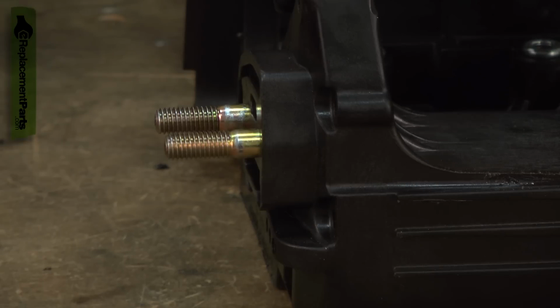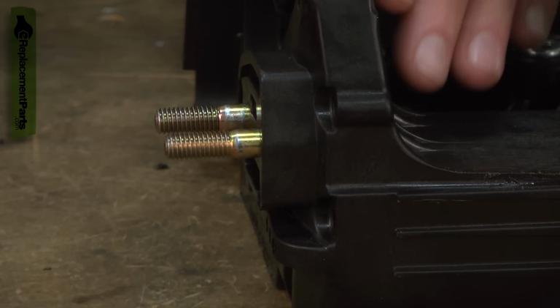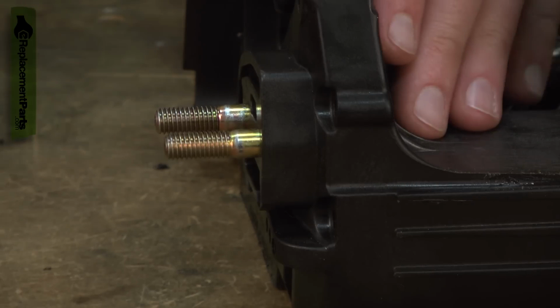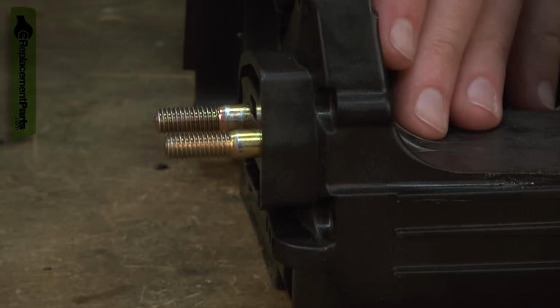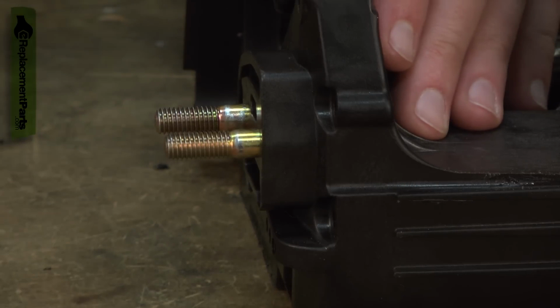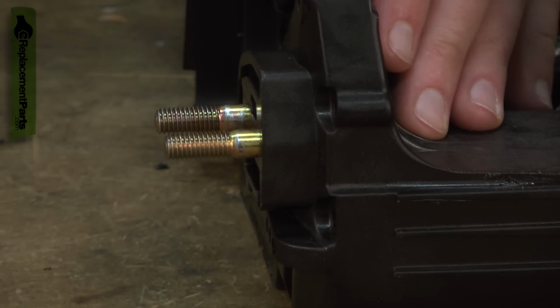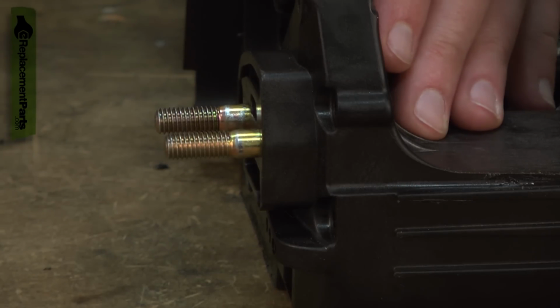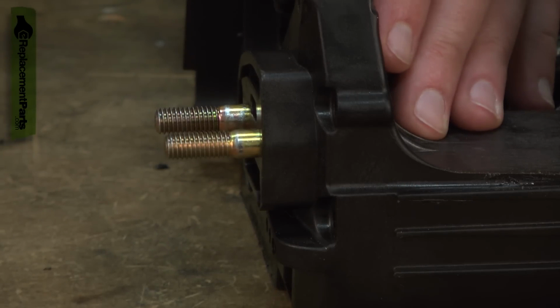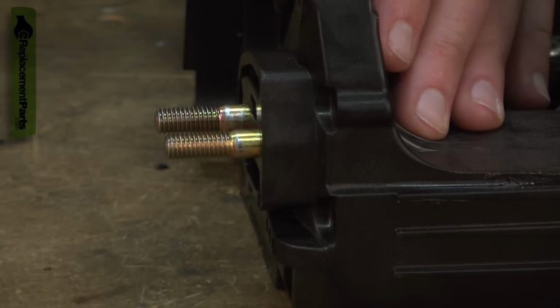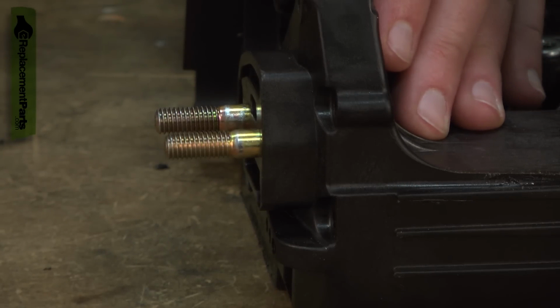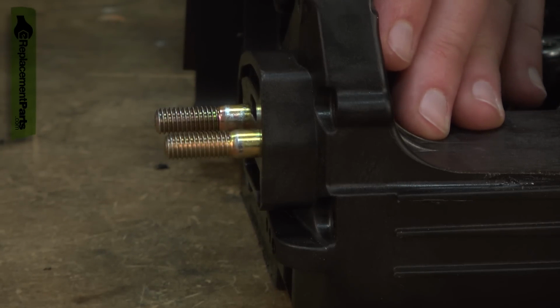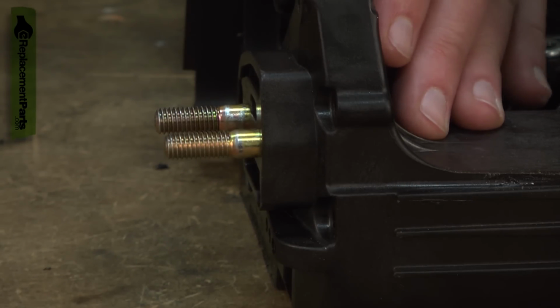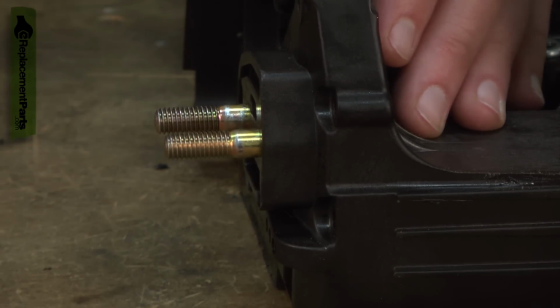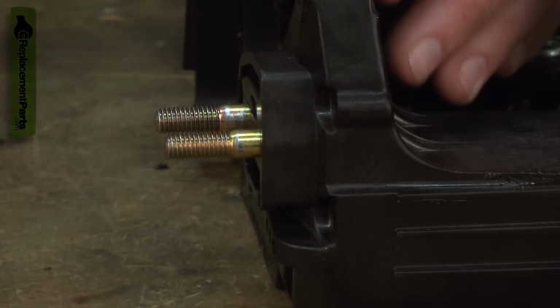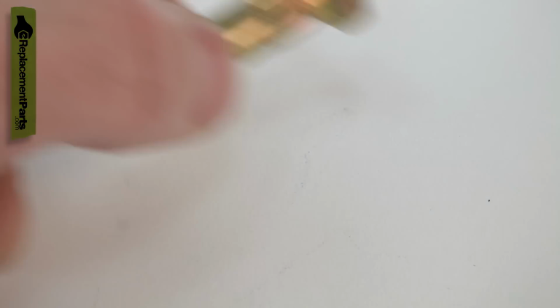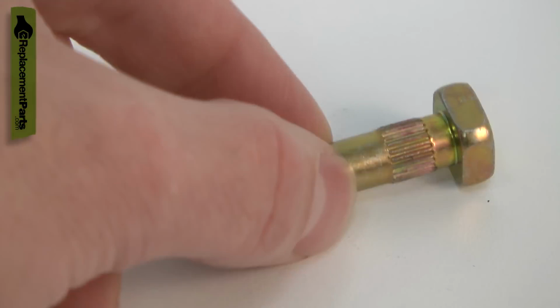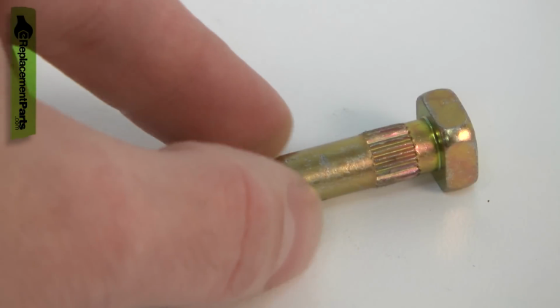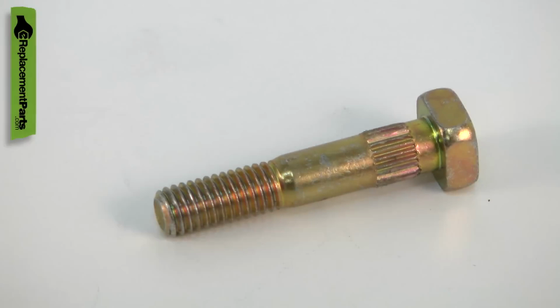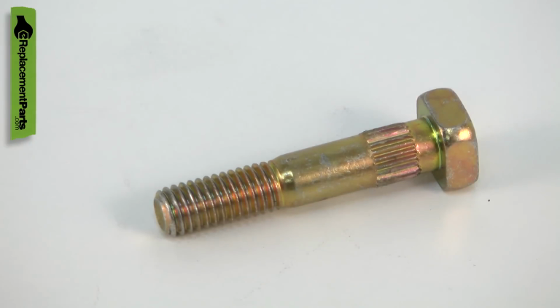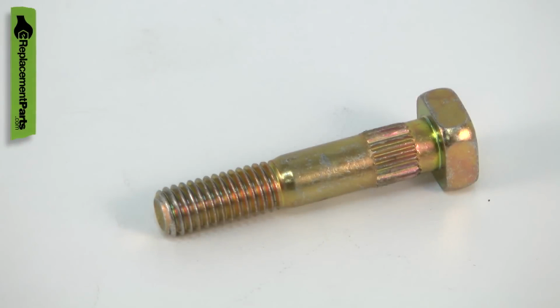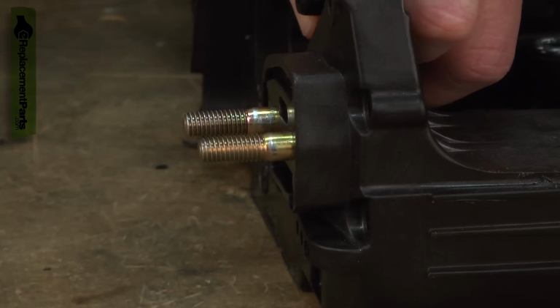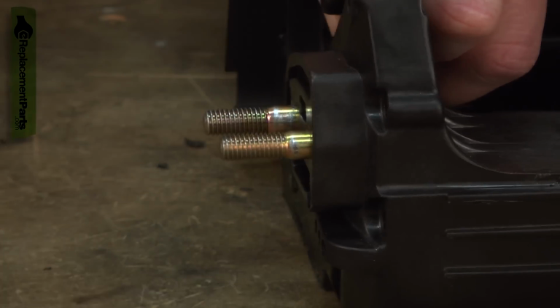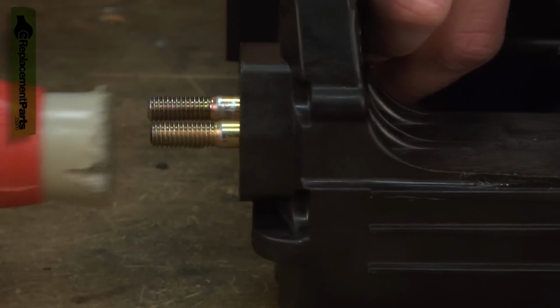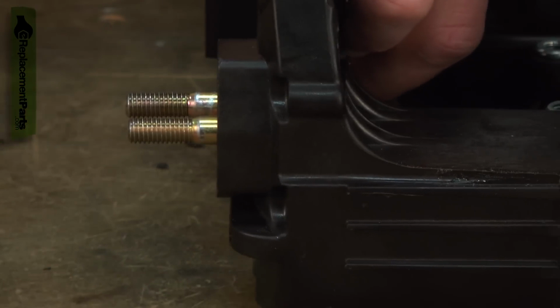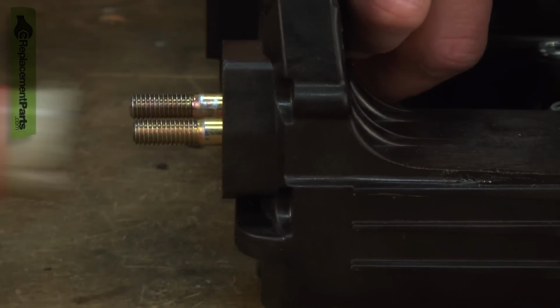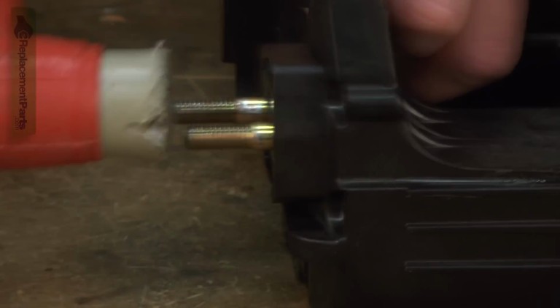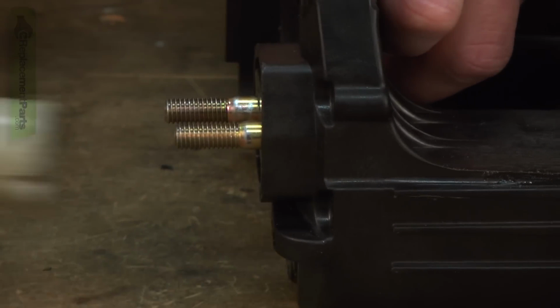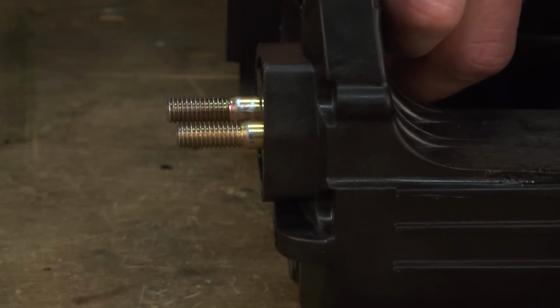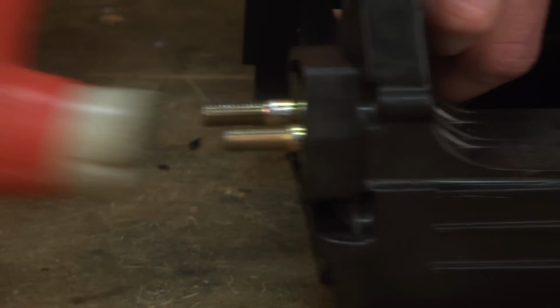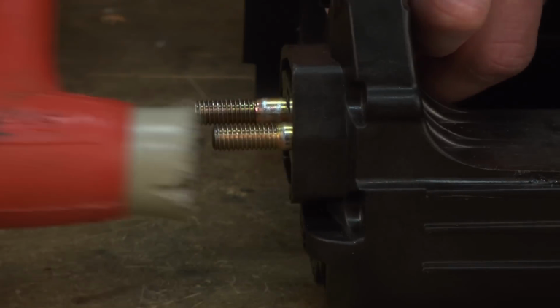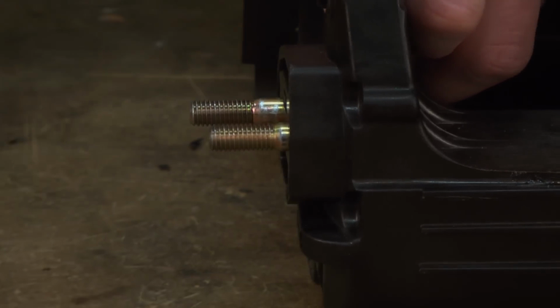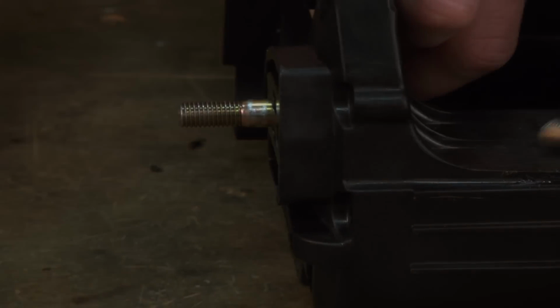Fixing this problem will require replacing the housing, not the bolt. Replacing a bar bolt is a repair that you can do yourself and I'm going to show you how.